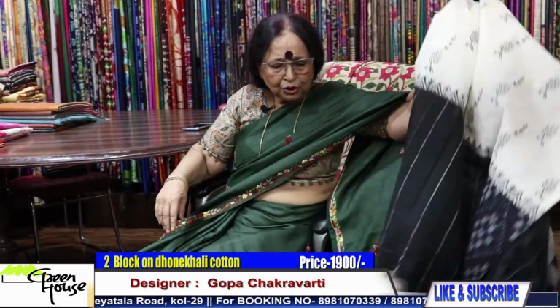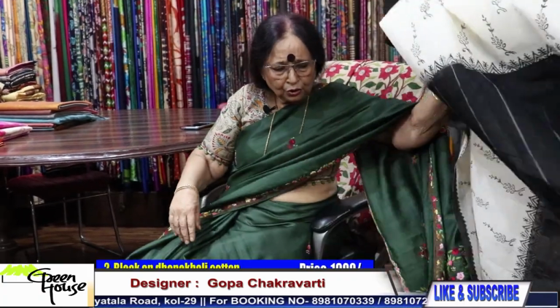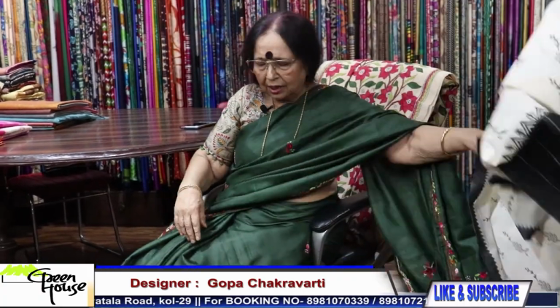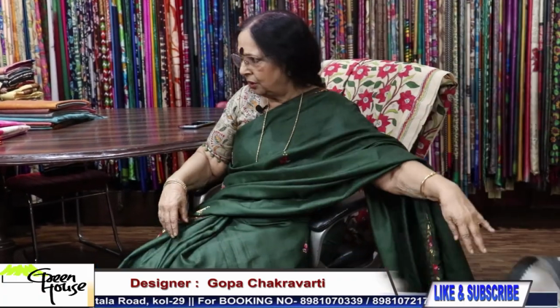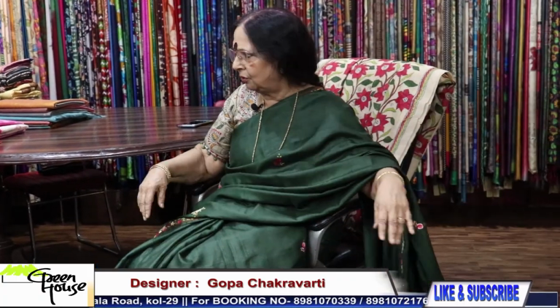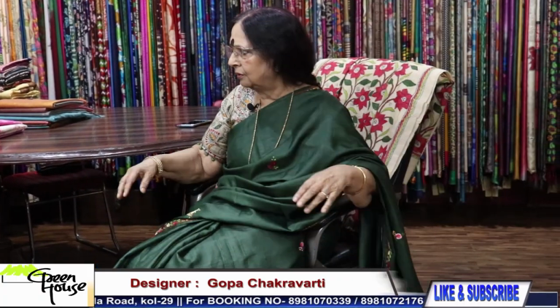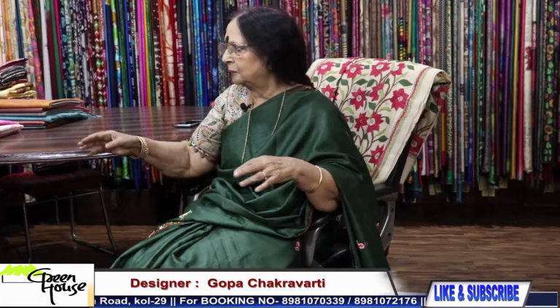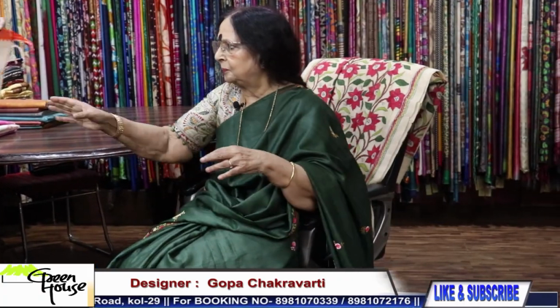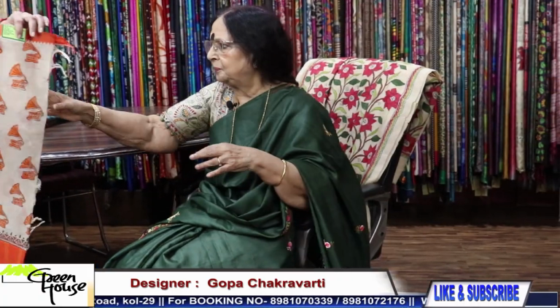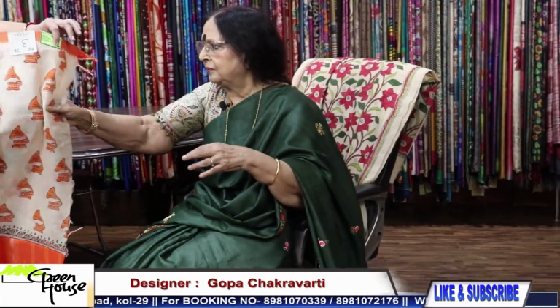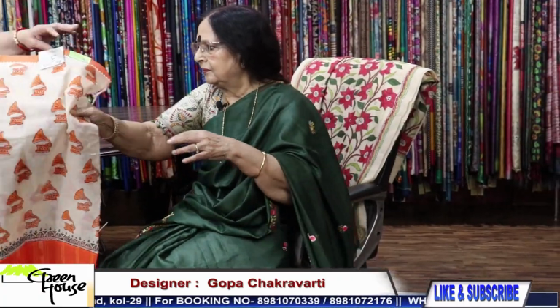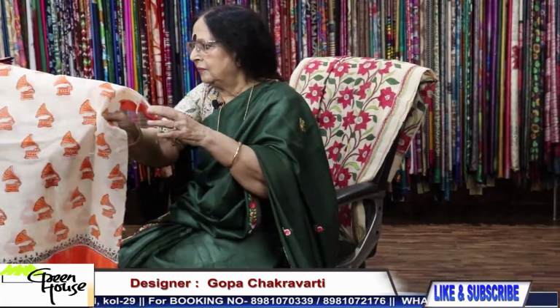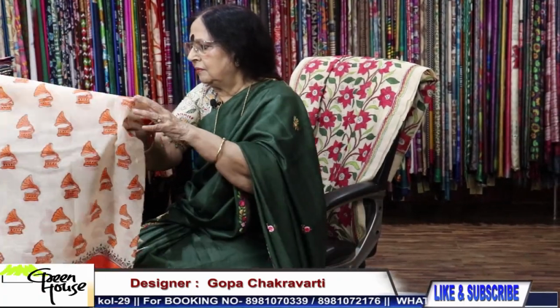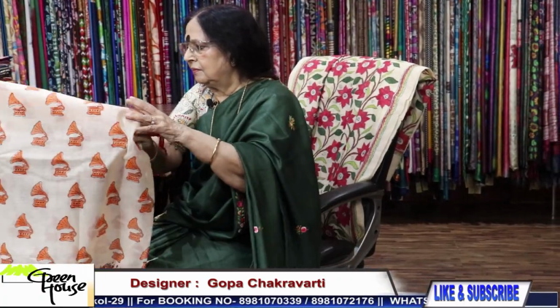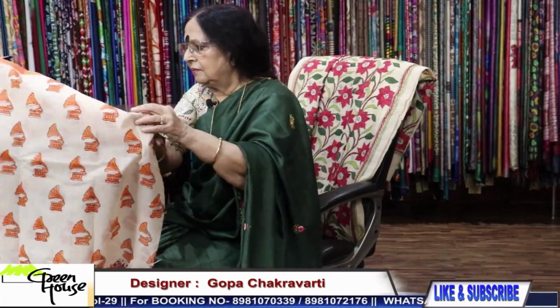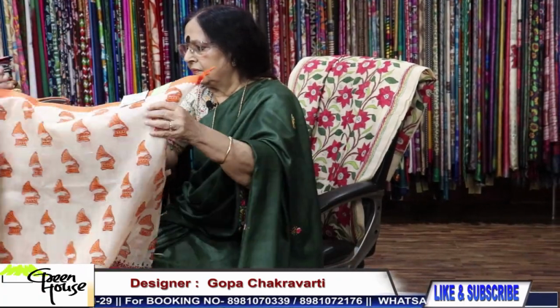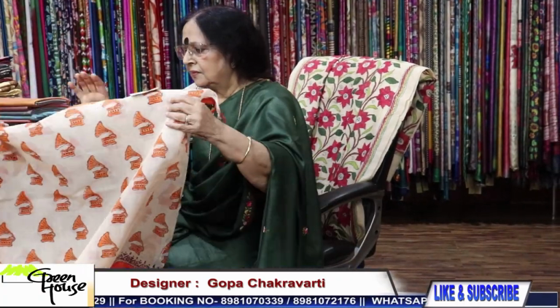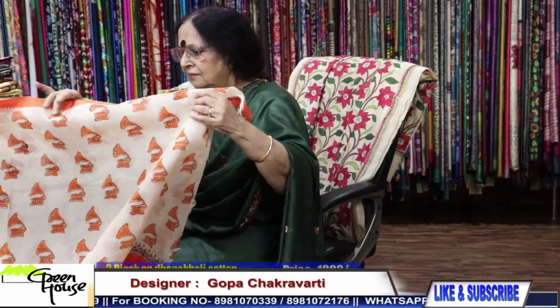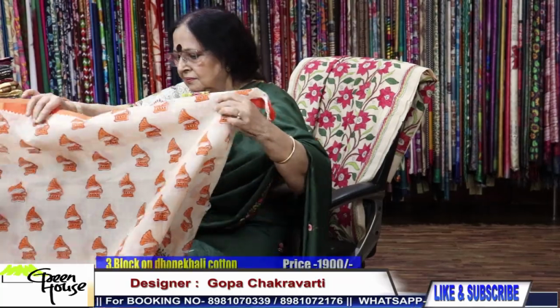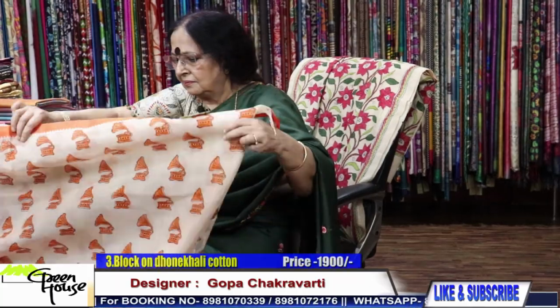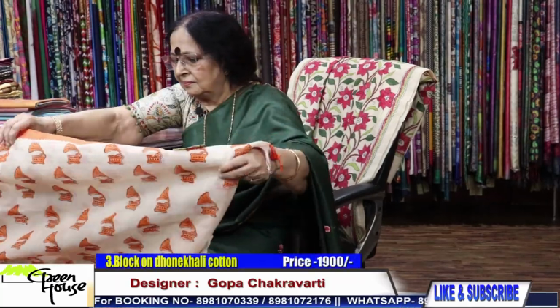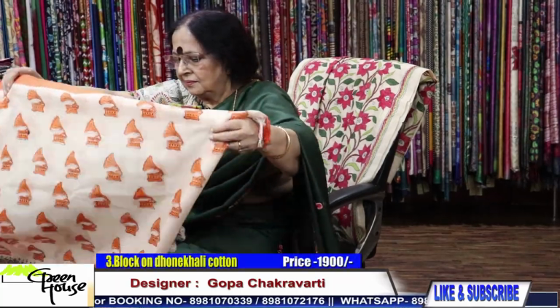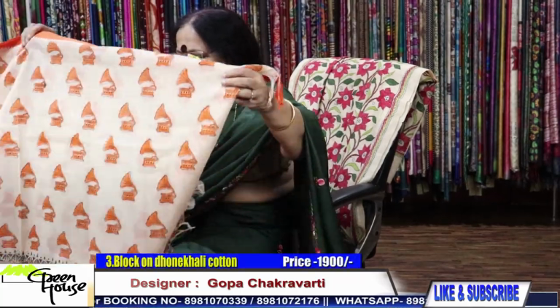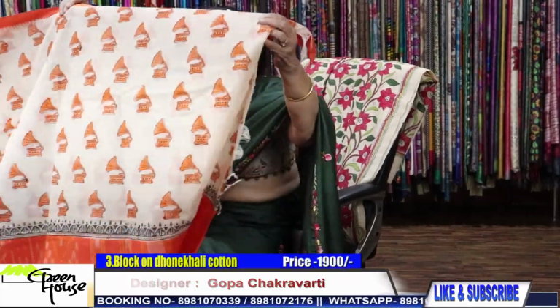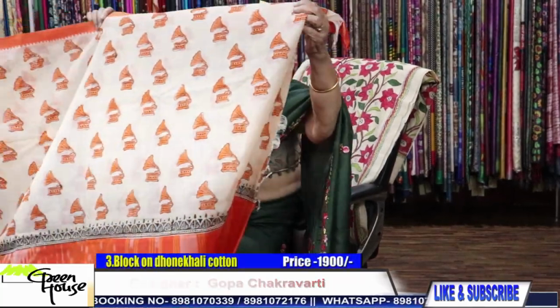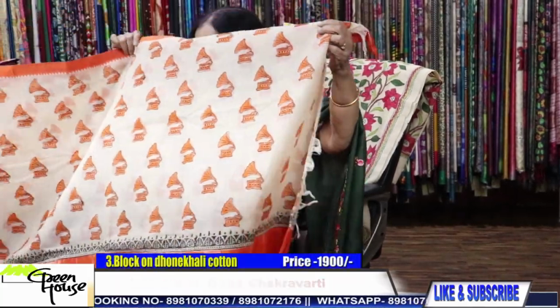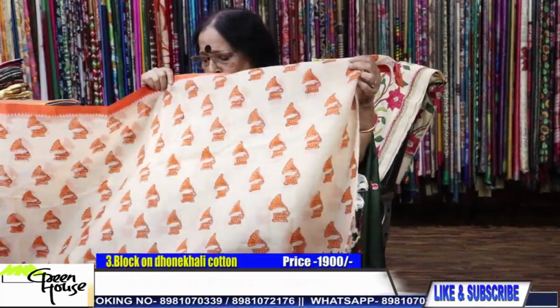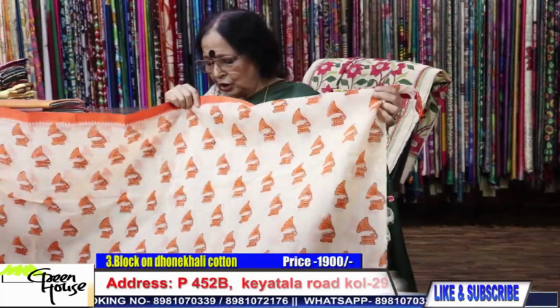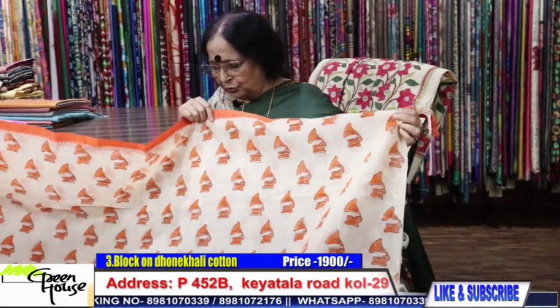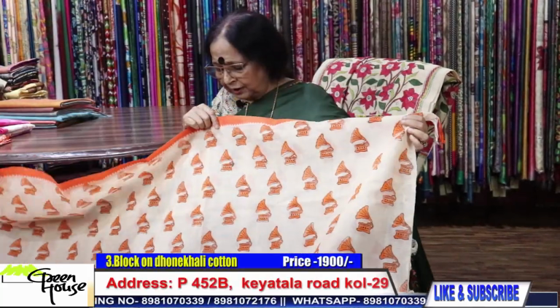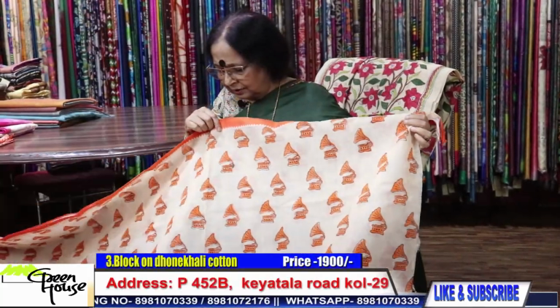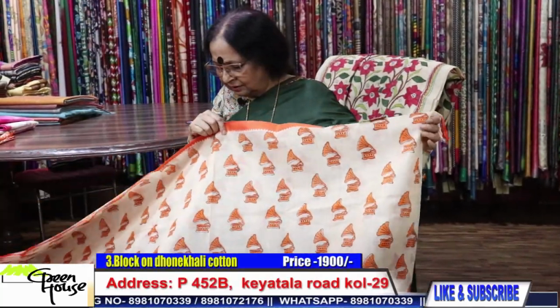This saree costs ₹1900 — ₹1900 with the blouse piece. The second piece has this concept: block print given here, all white and black block prints. What a wonderful piece! The block is done beautifully, blouse piece is included. This saree is ₹1900.